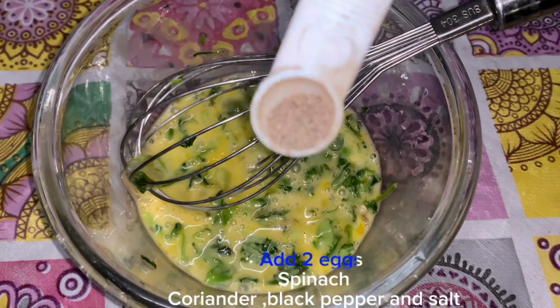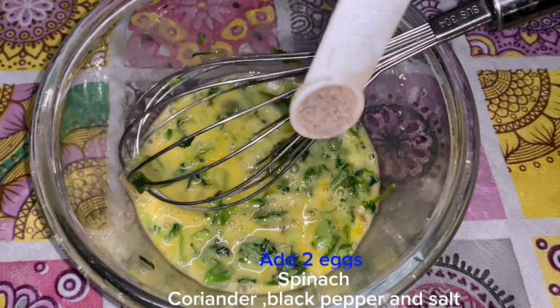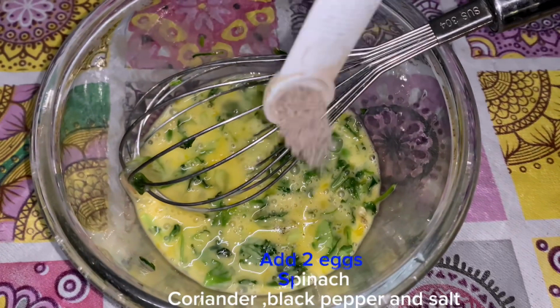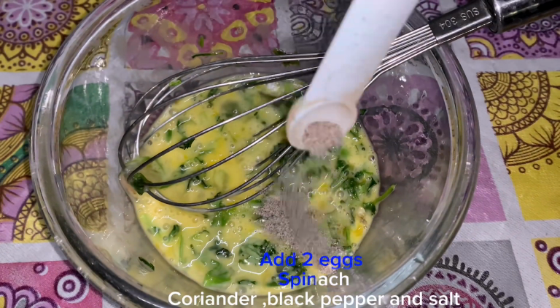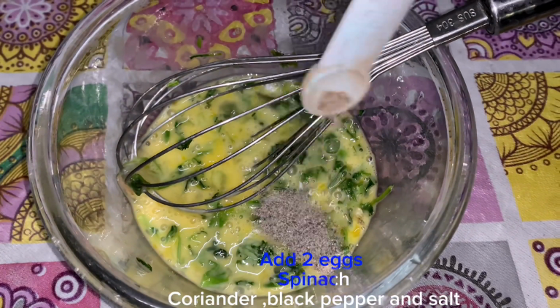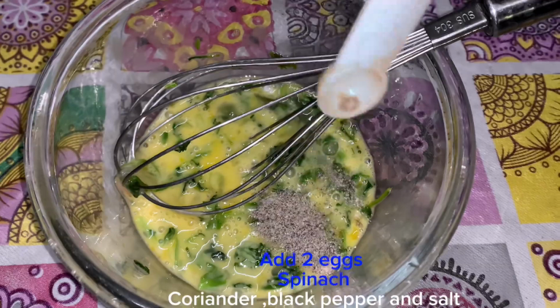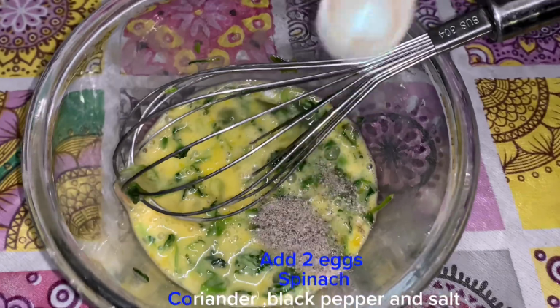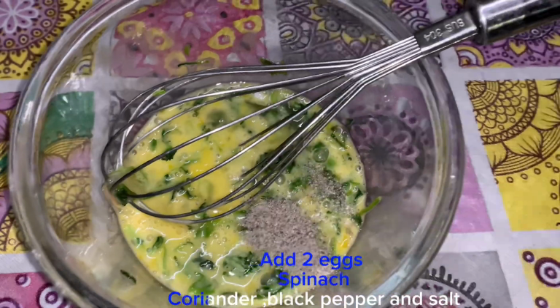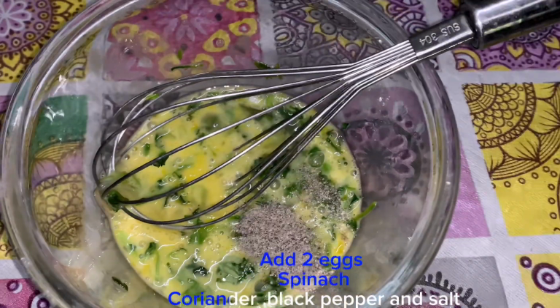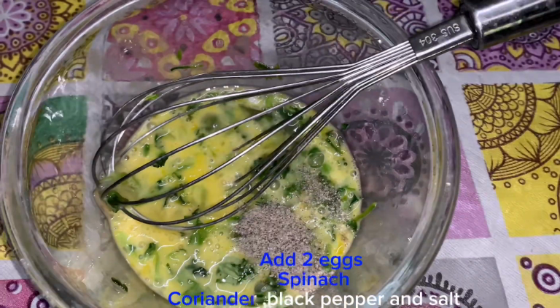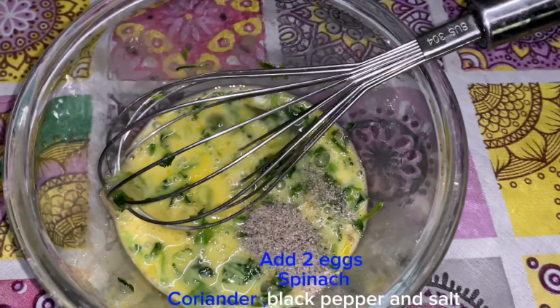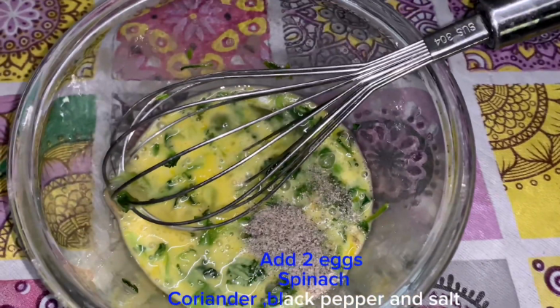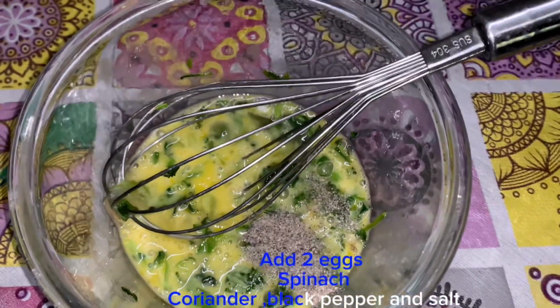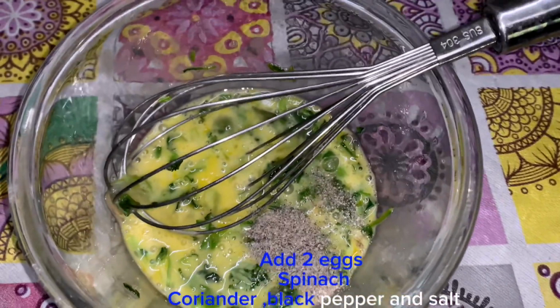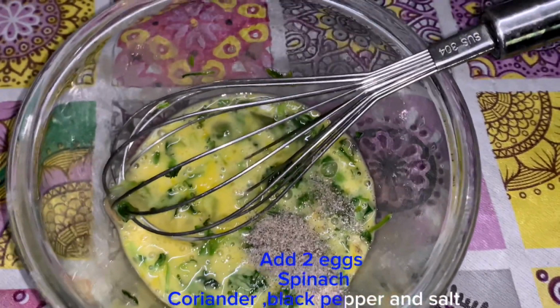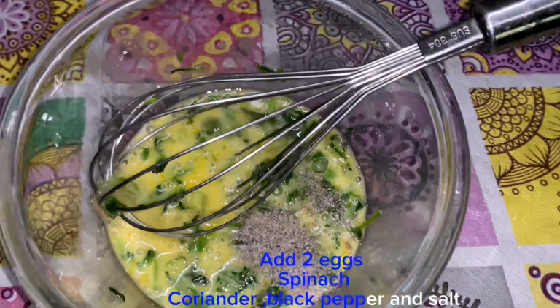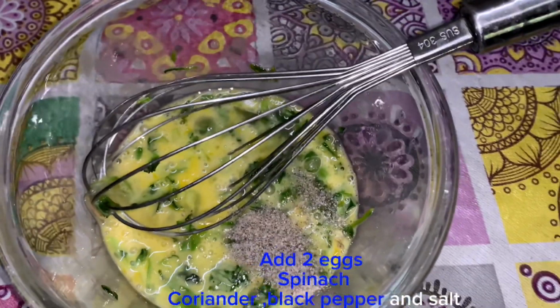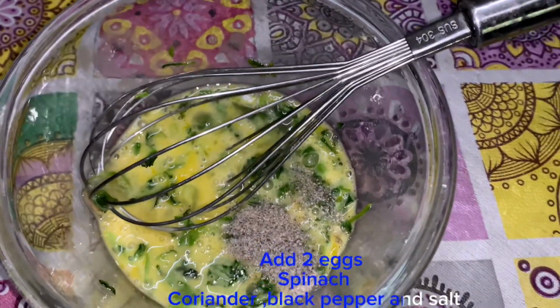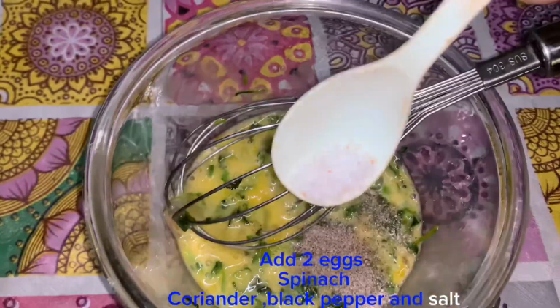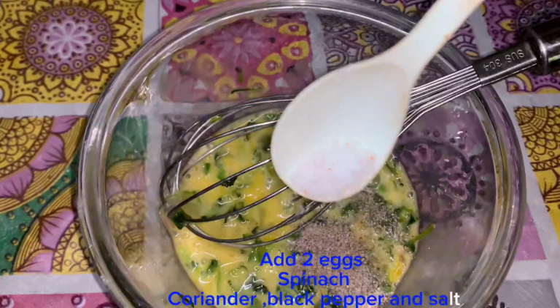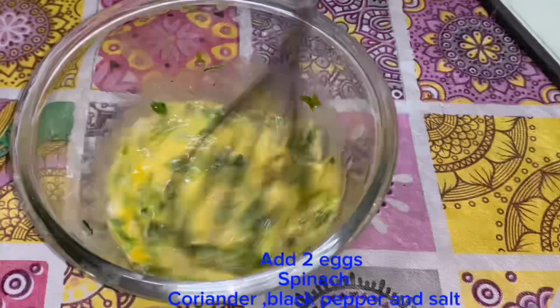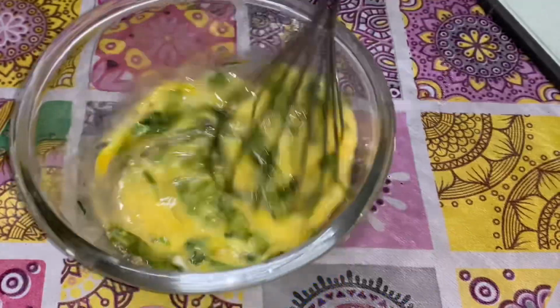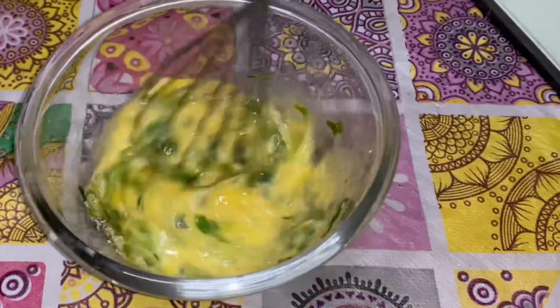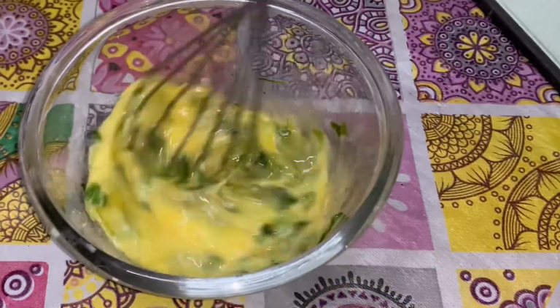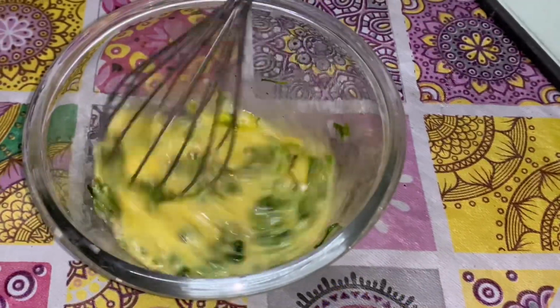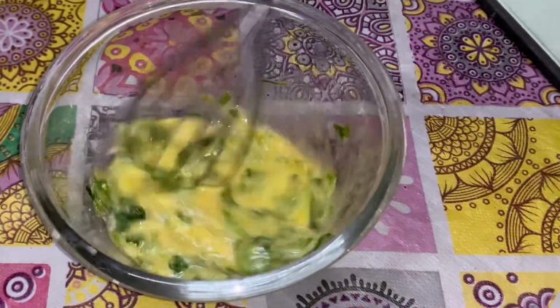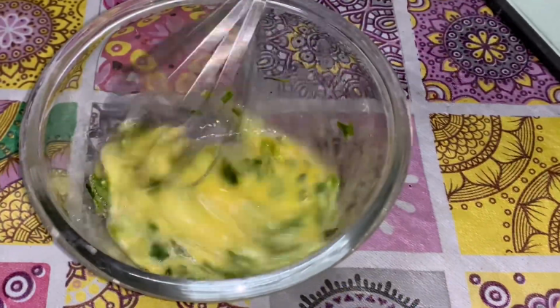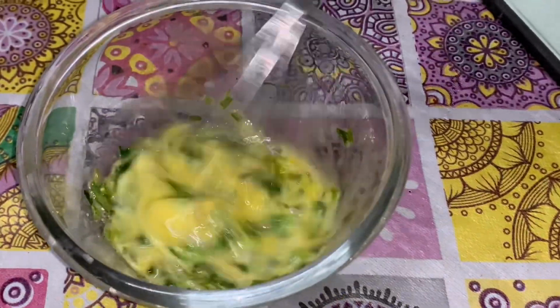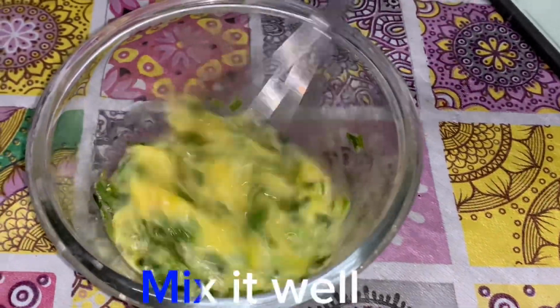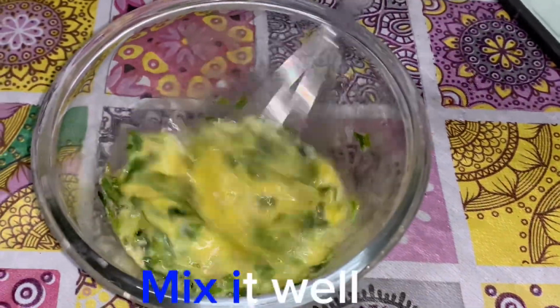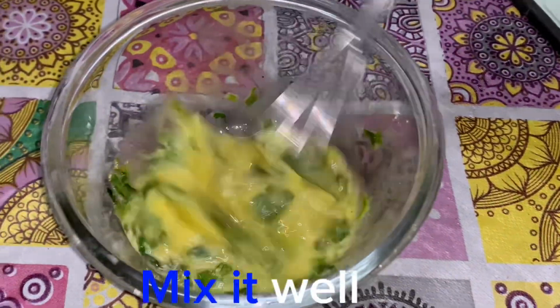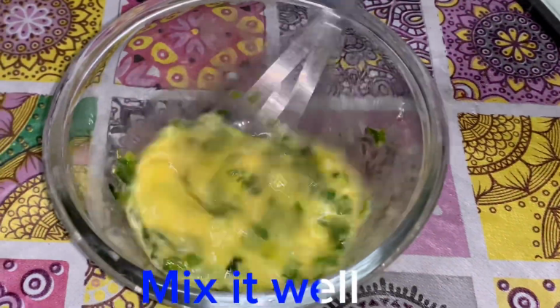Add two eggs, spinach, coriander, black pepper, and salt.